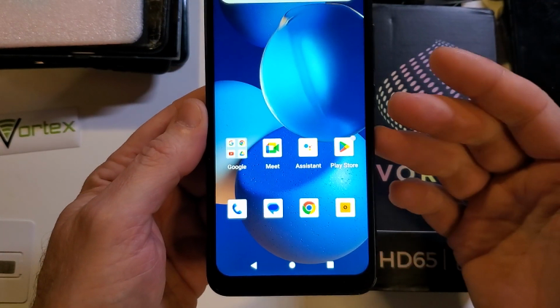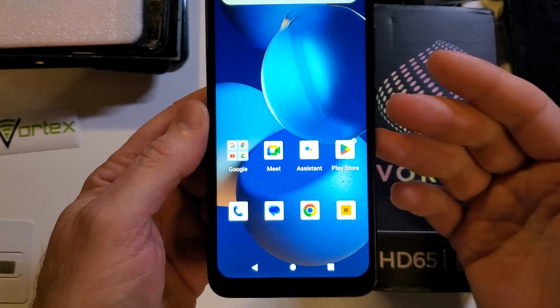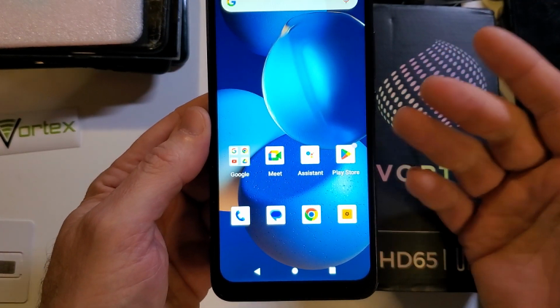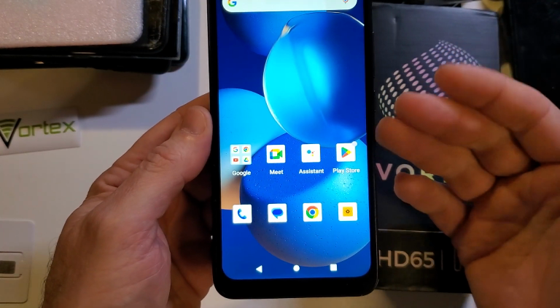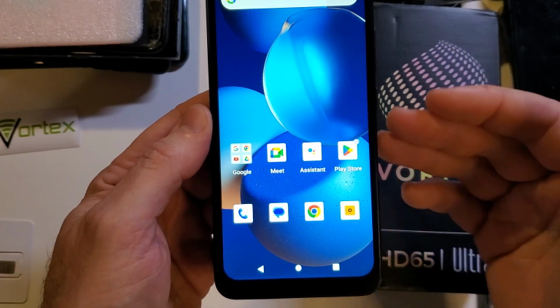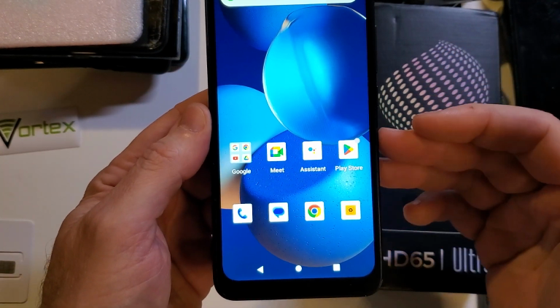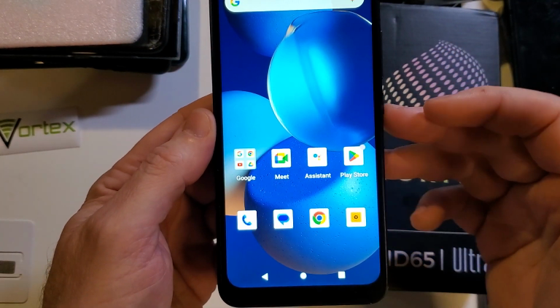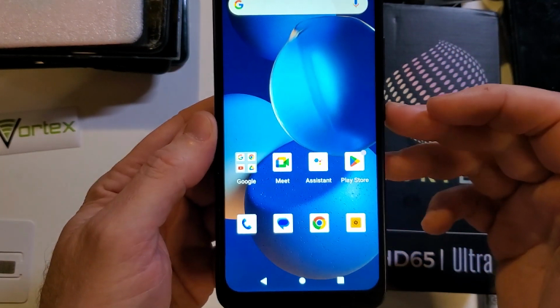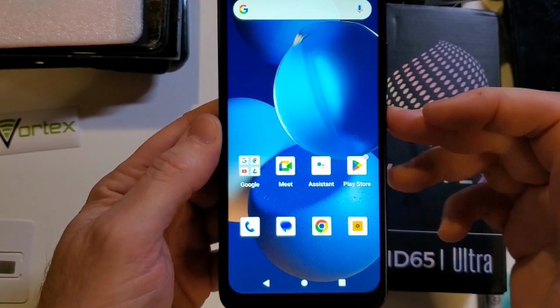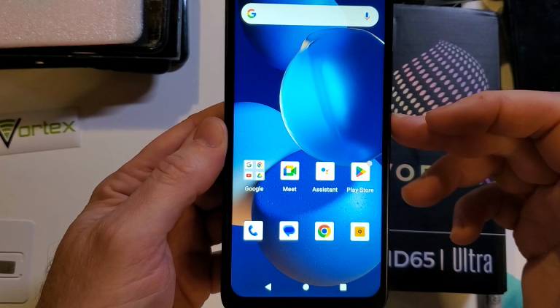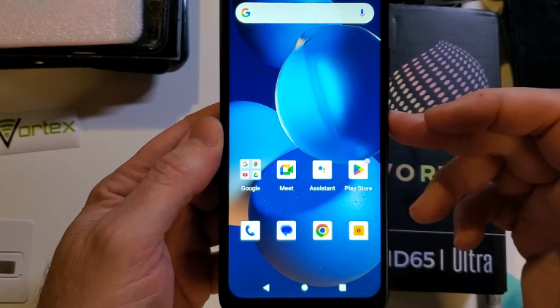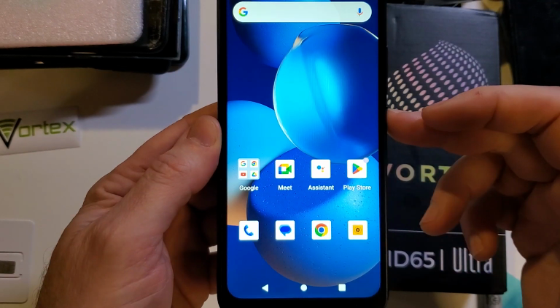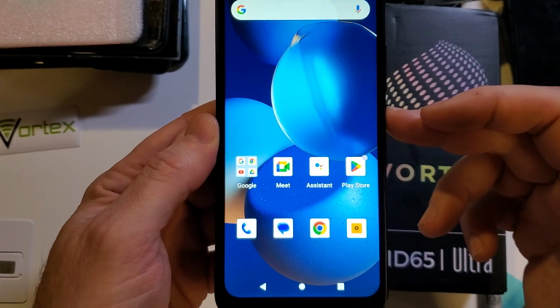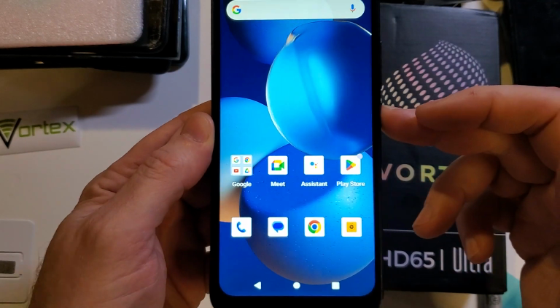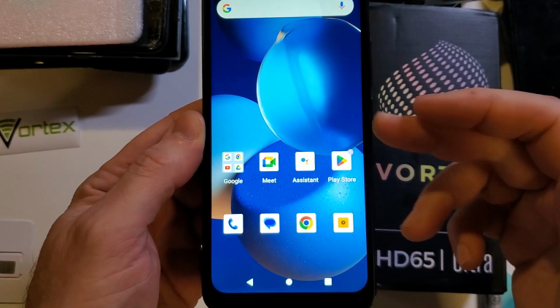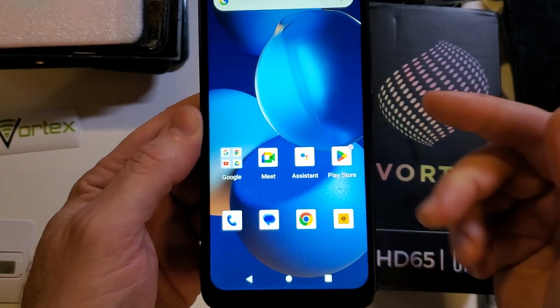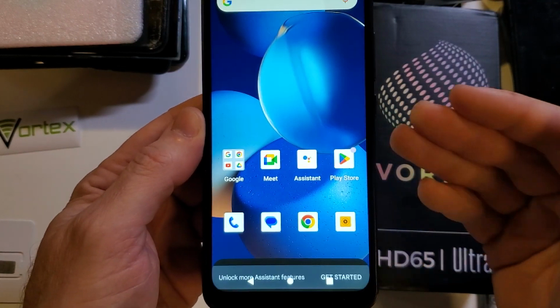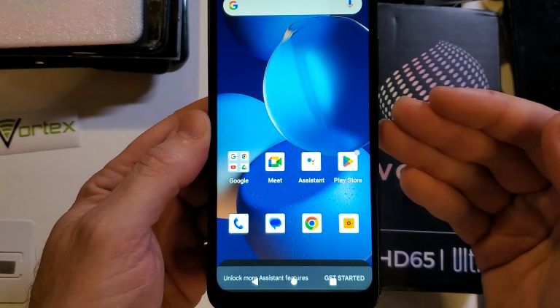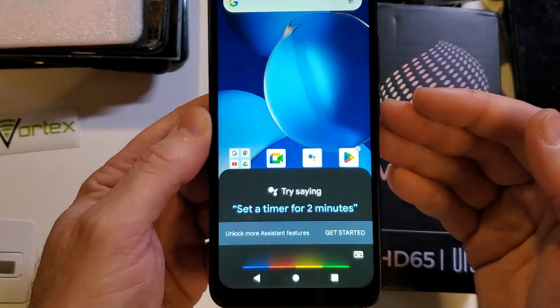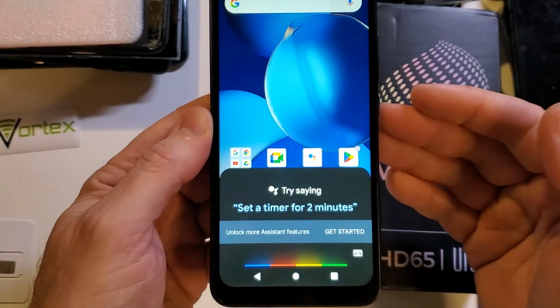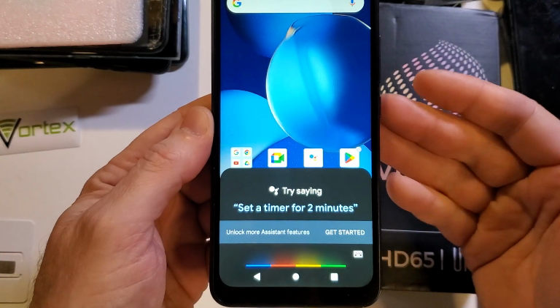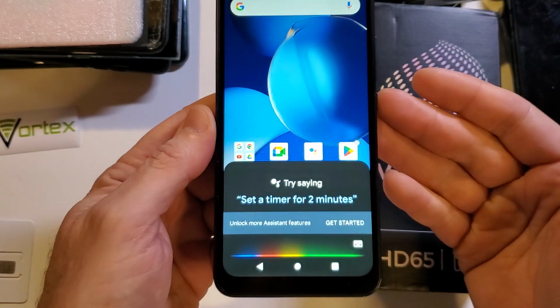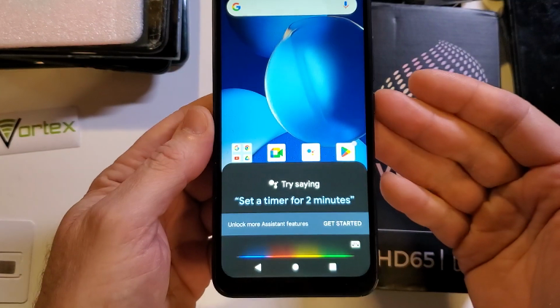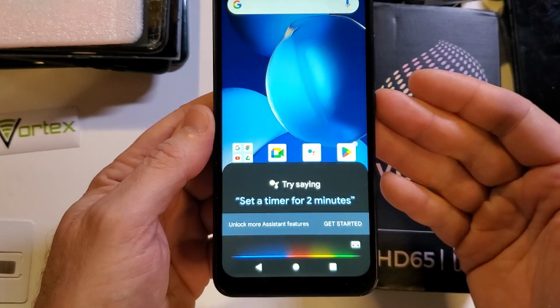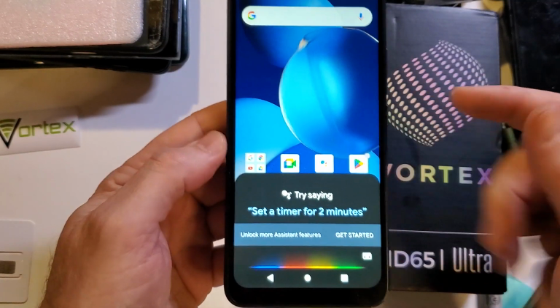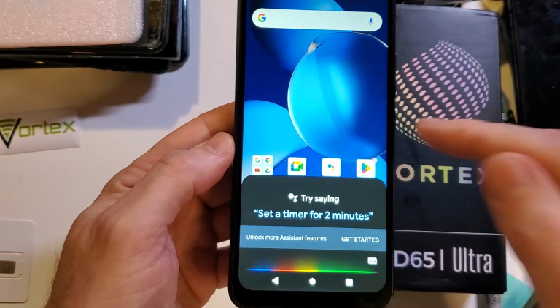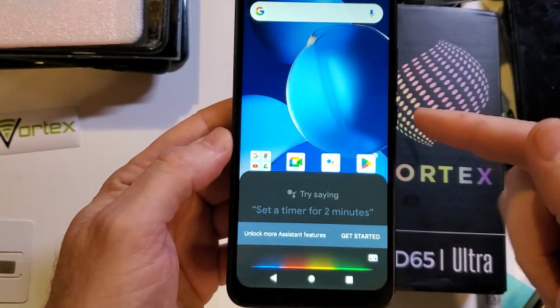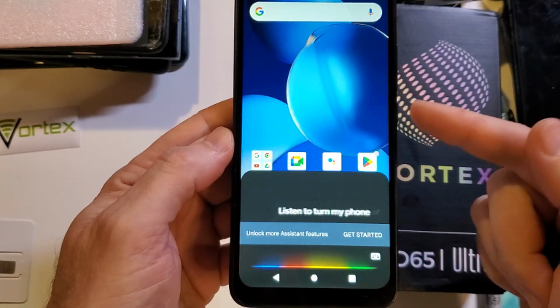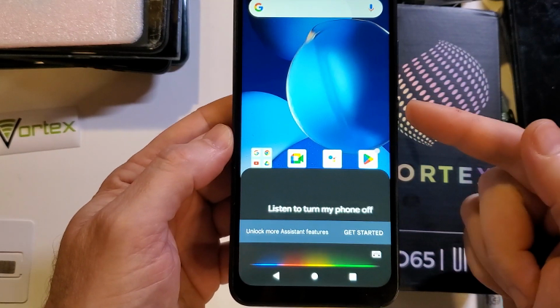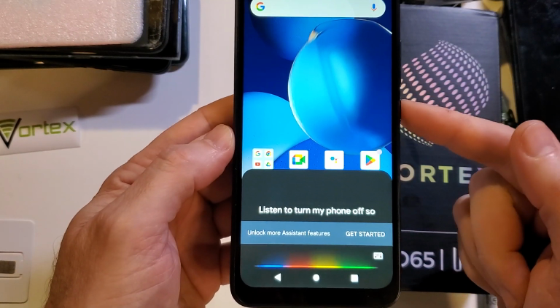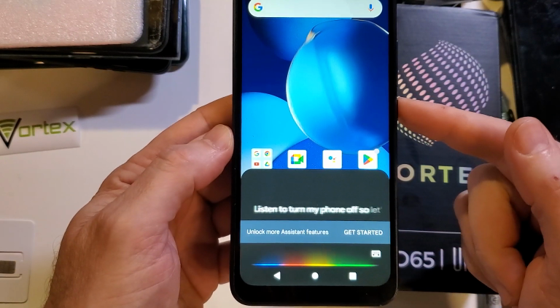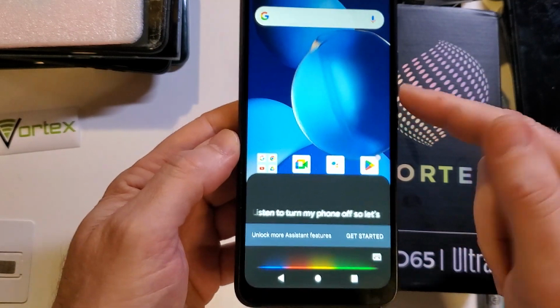Some people like the Google Assistant. I like my power button to turn my phone off, so let's fix that.